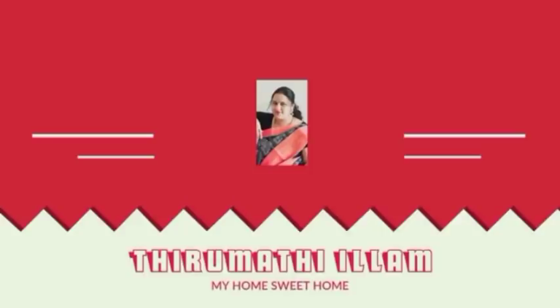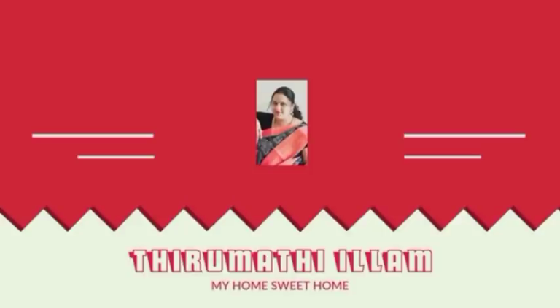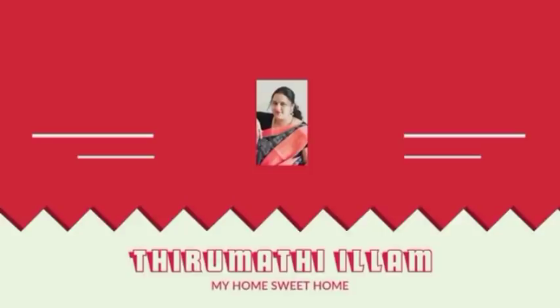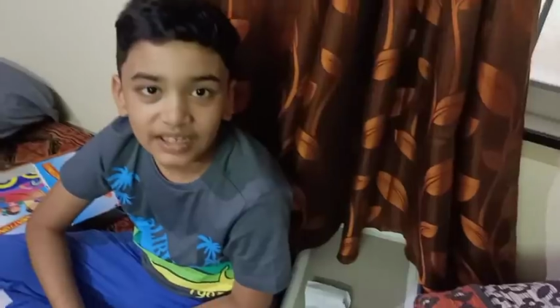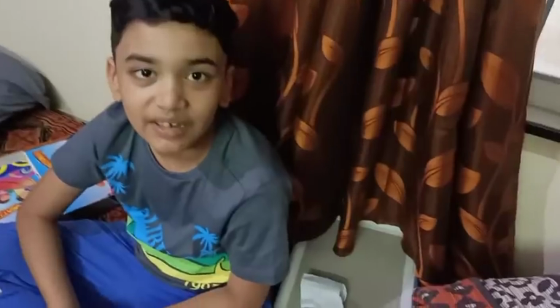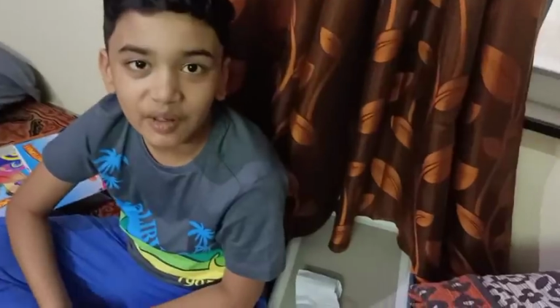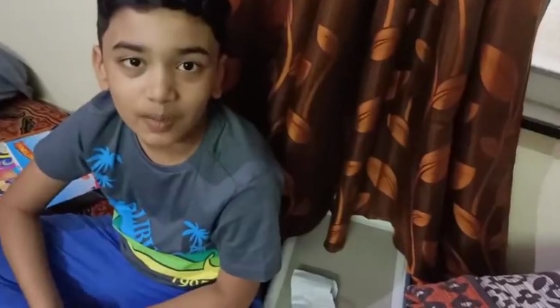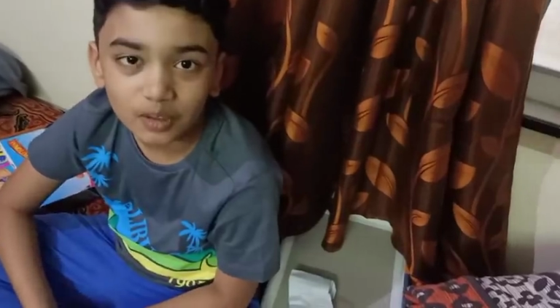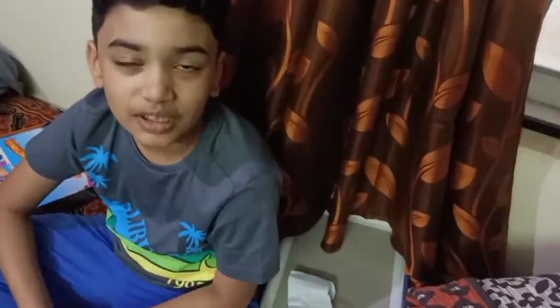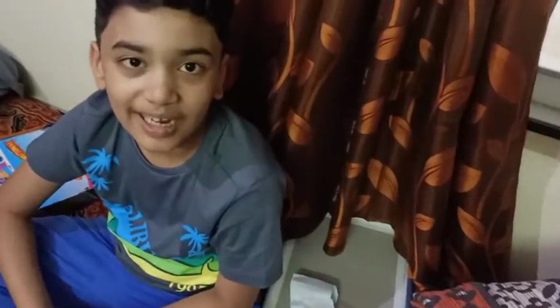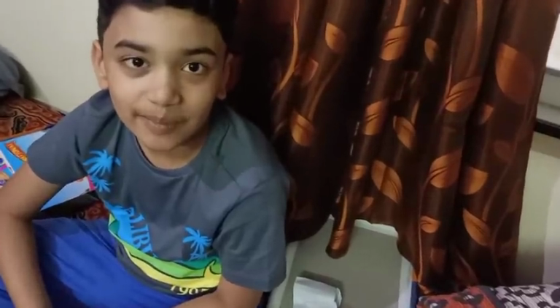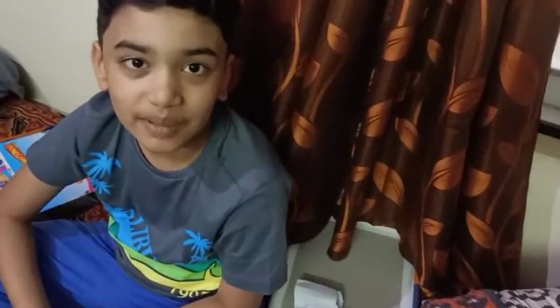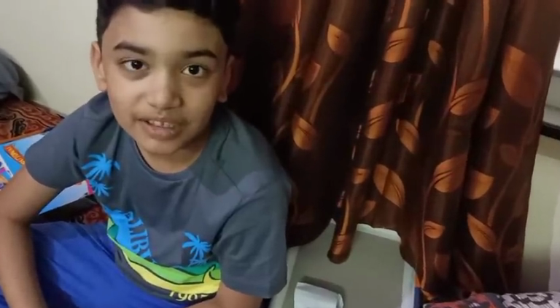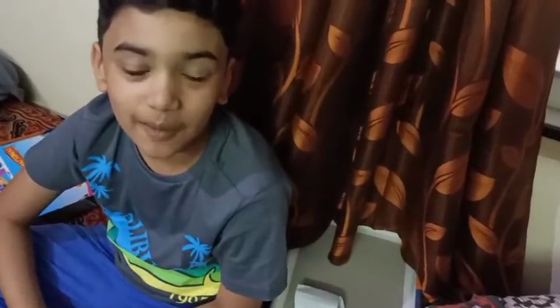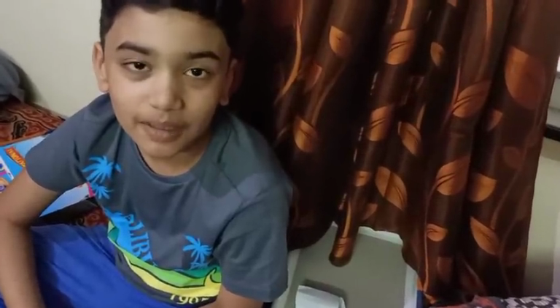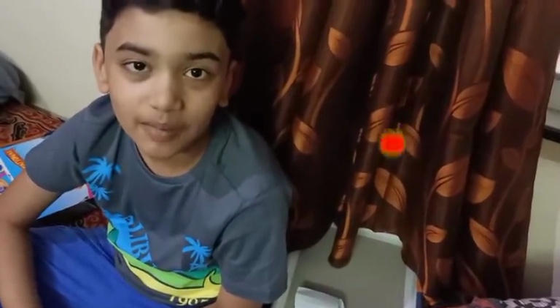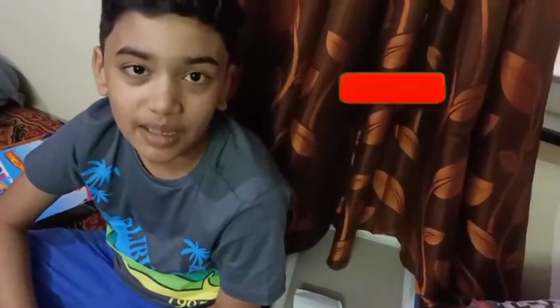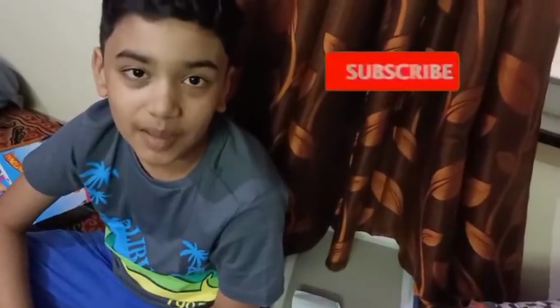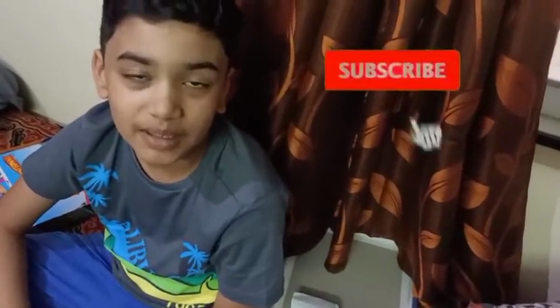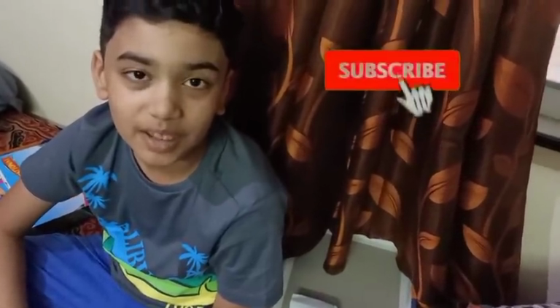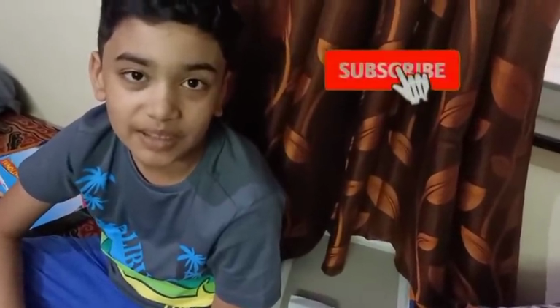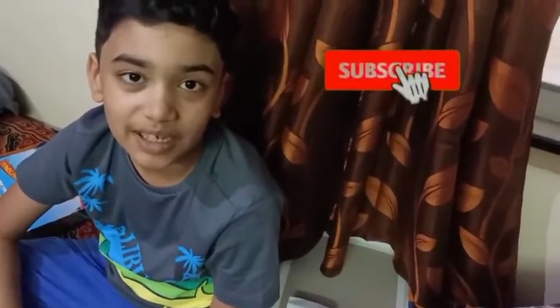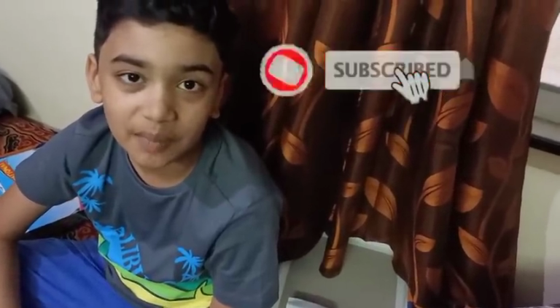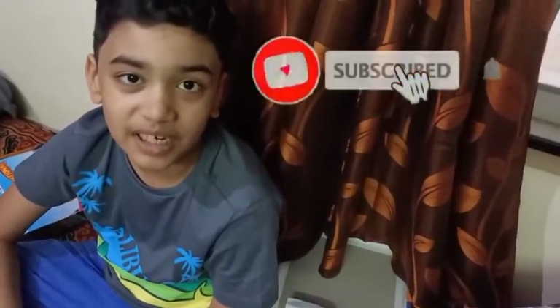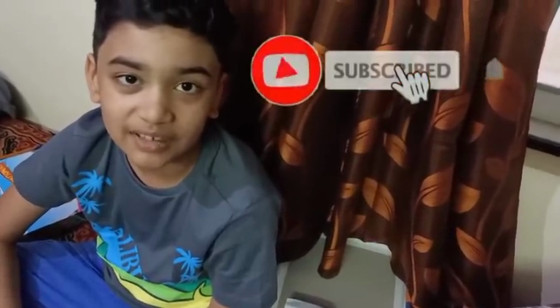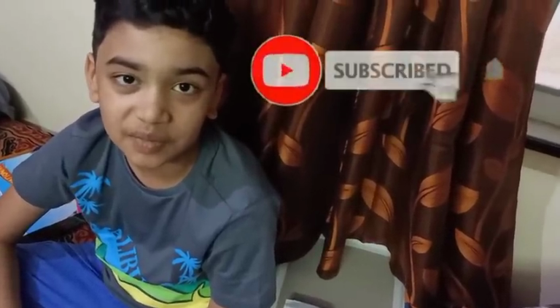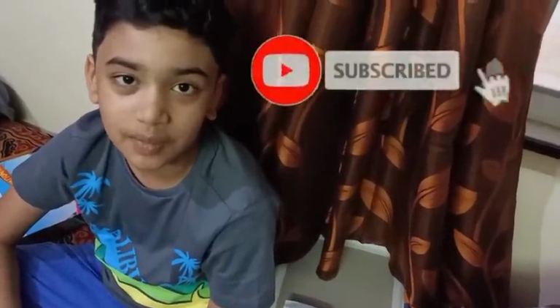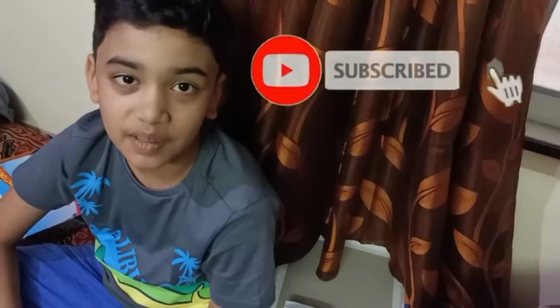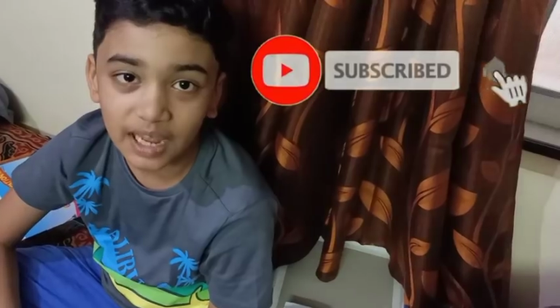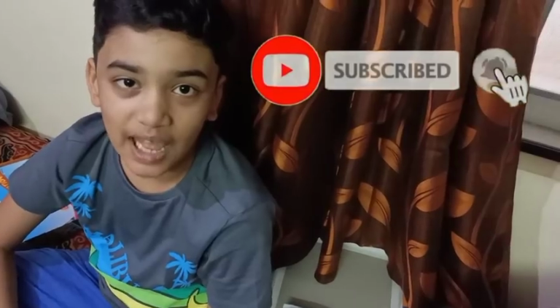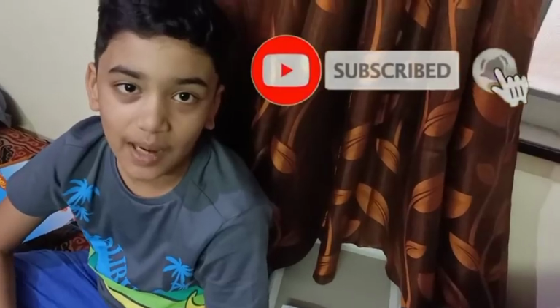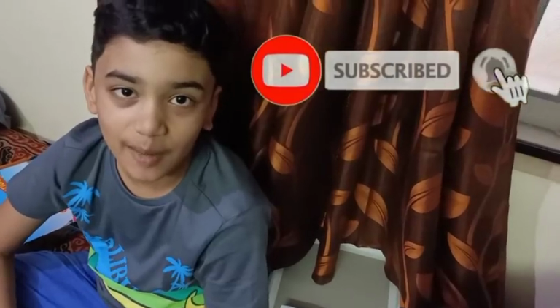If you like this video, please like and share this video and subscribe to our channel.